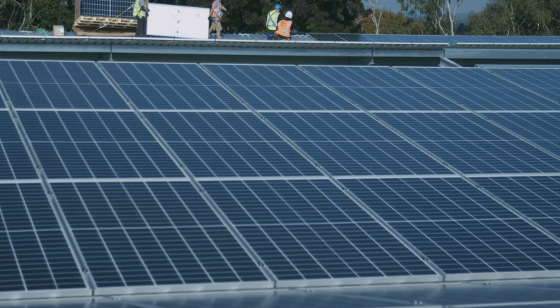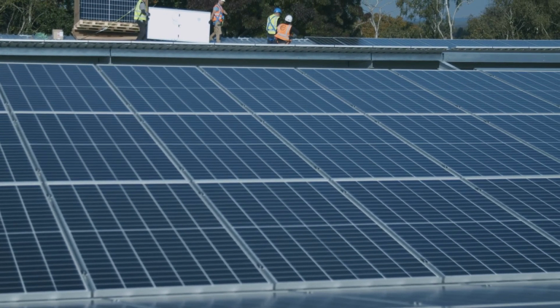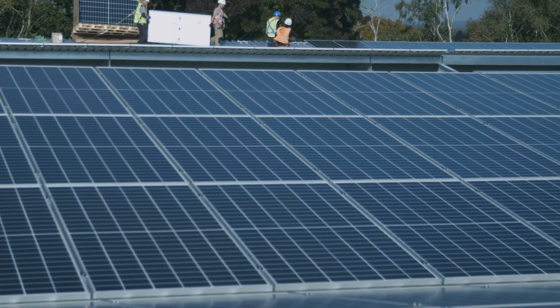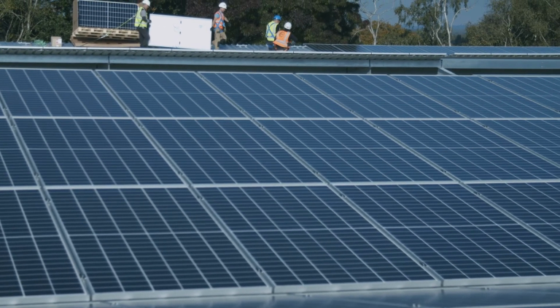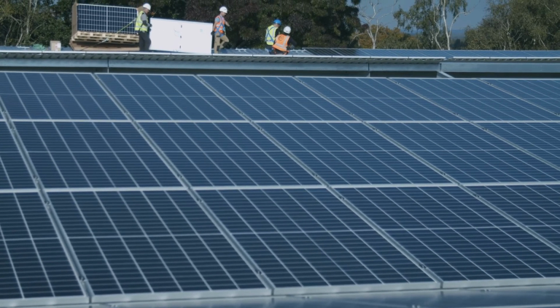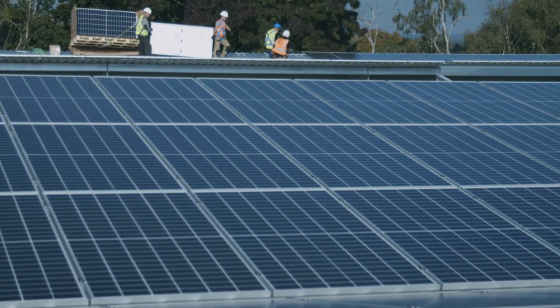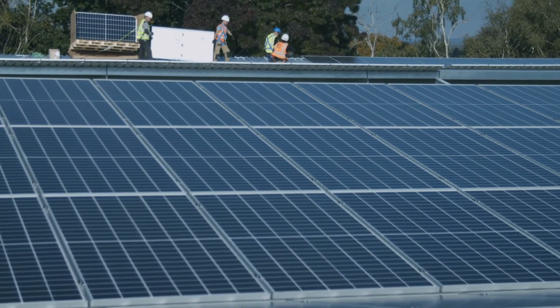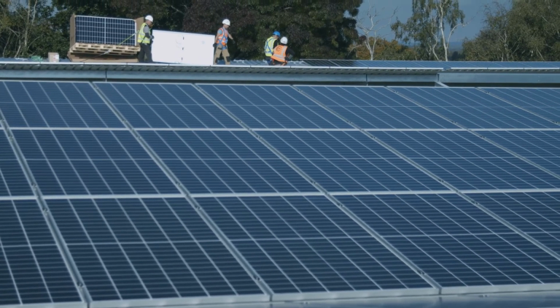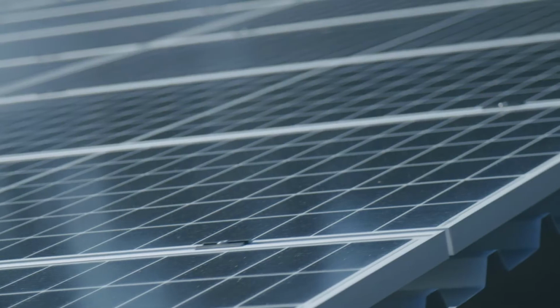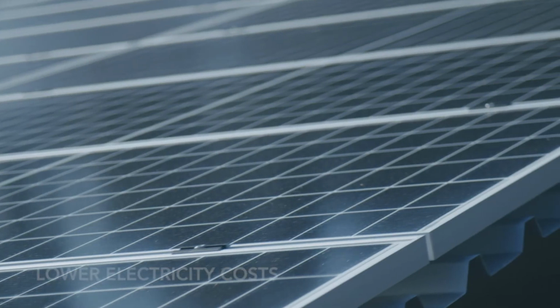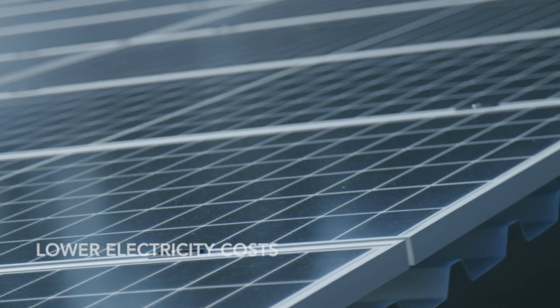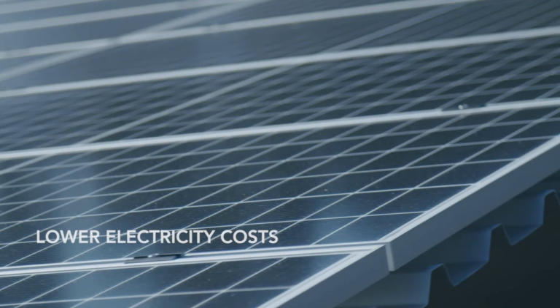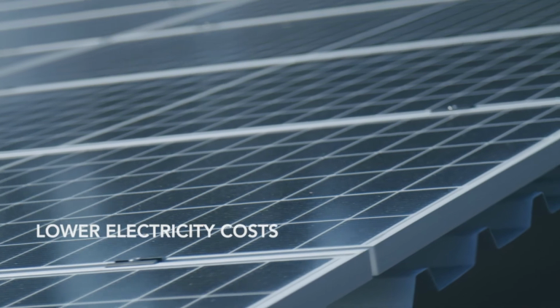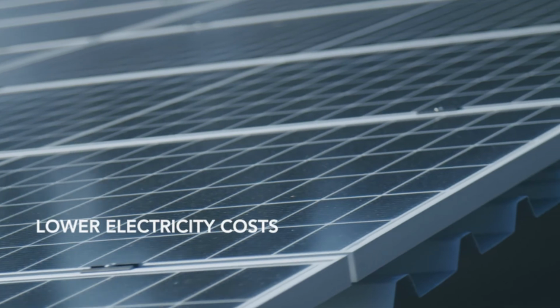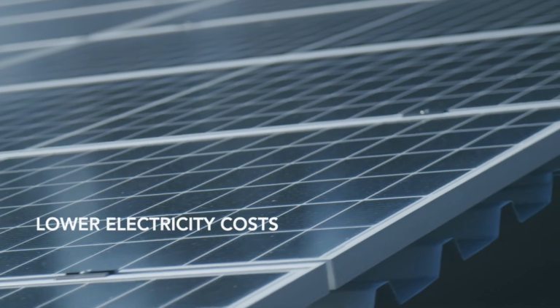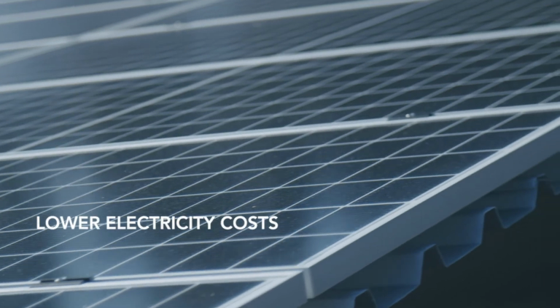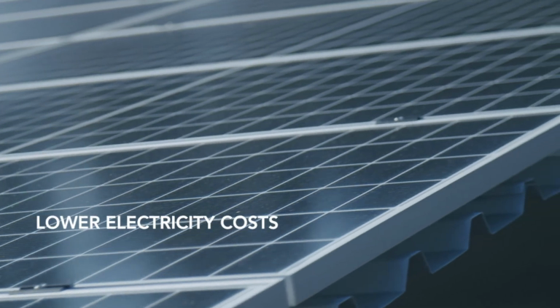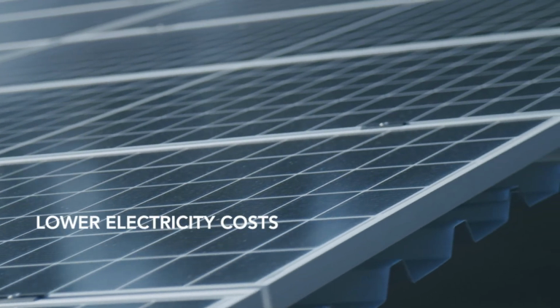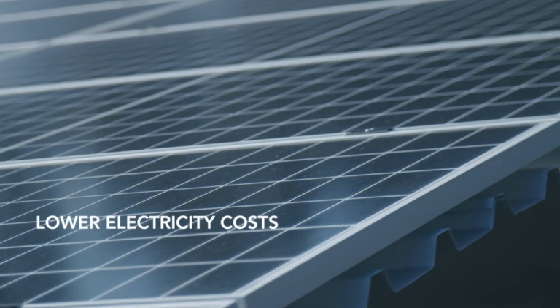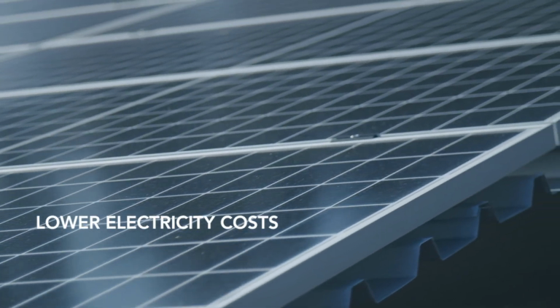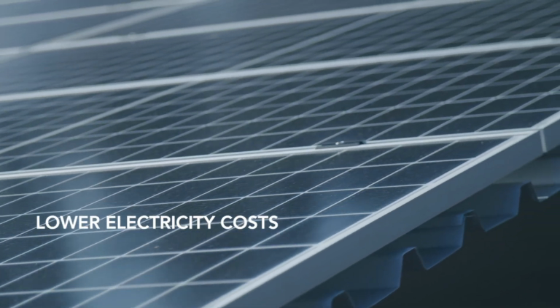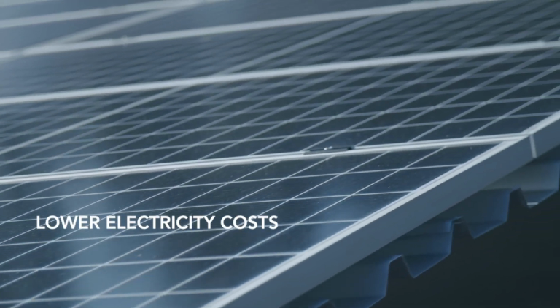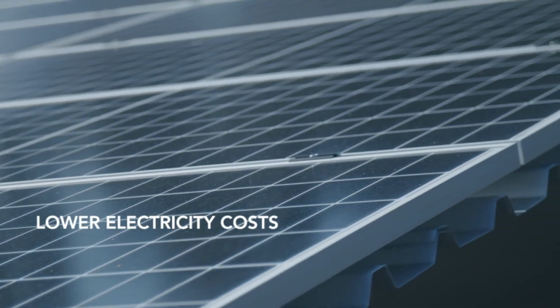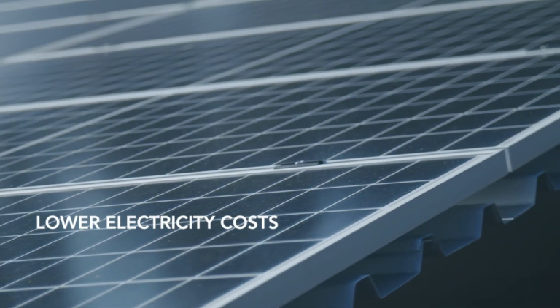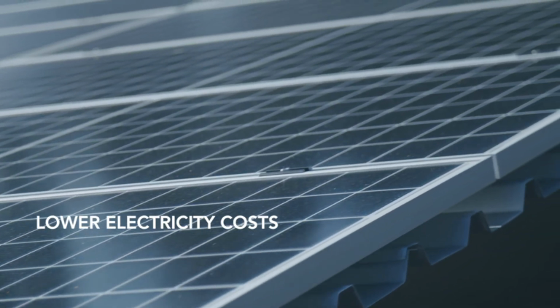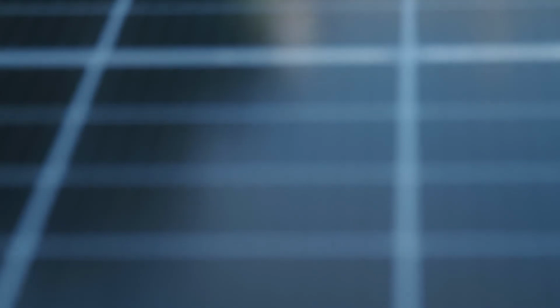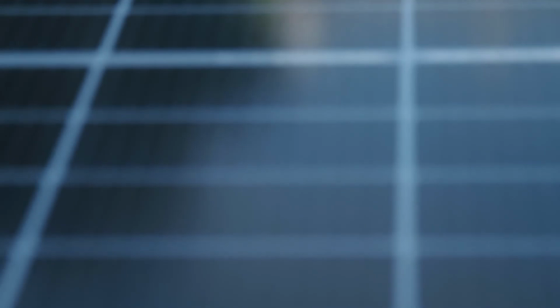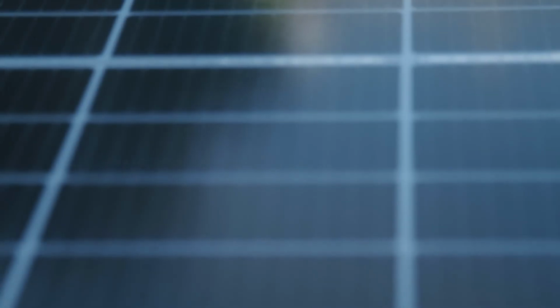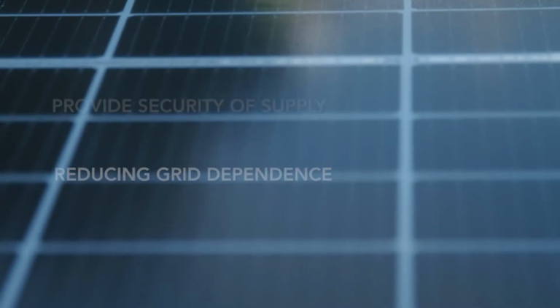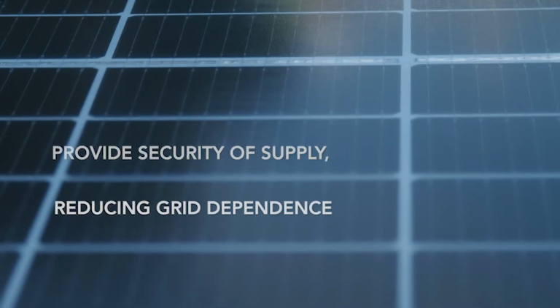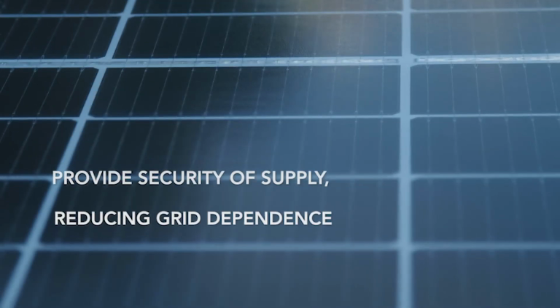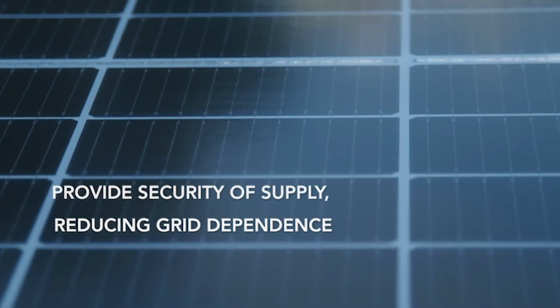We then connect to your building and EV charge points, turning your car park into your own green power station.